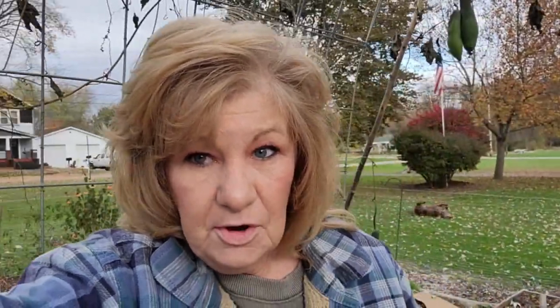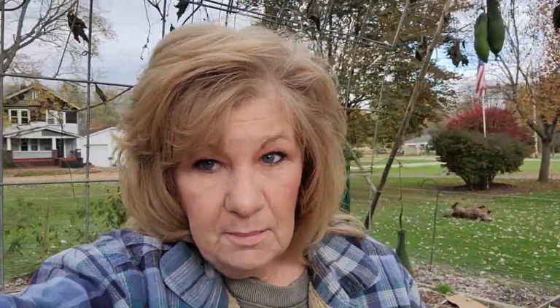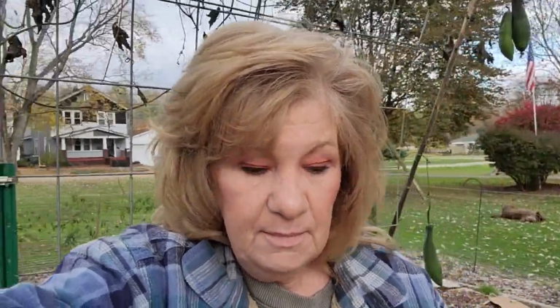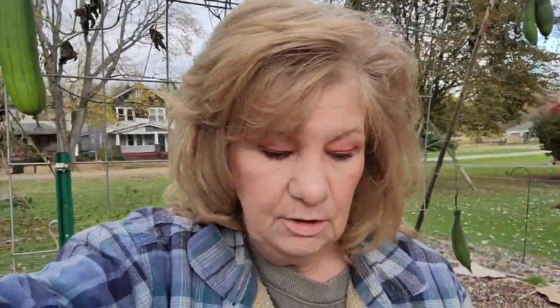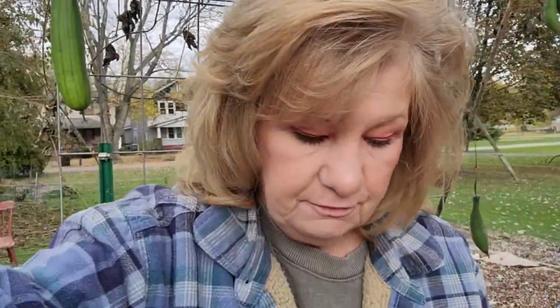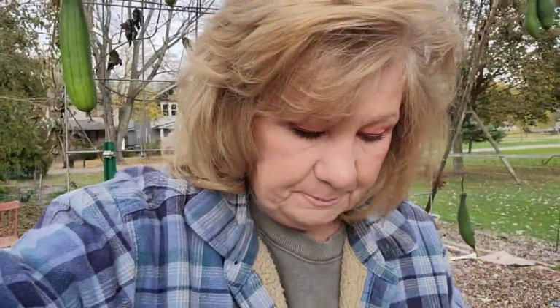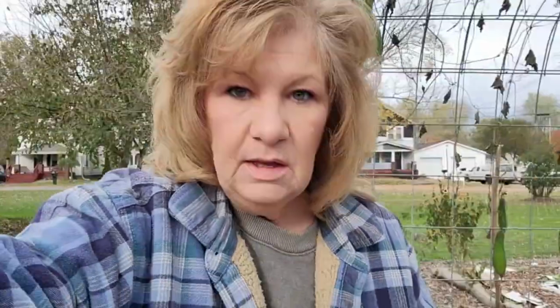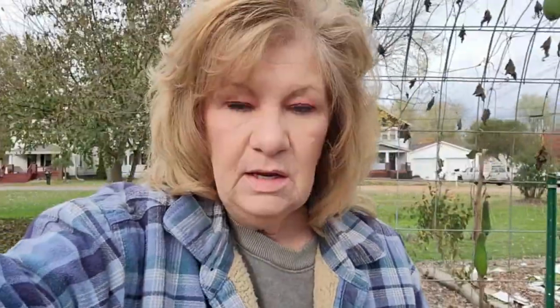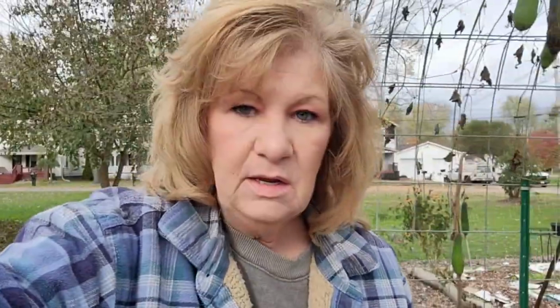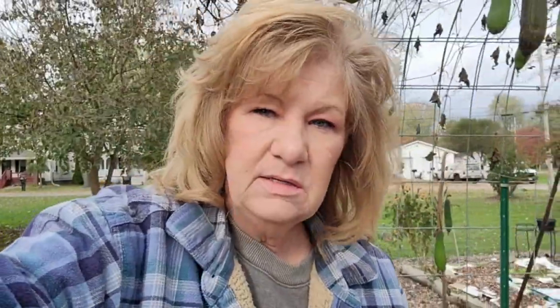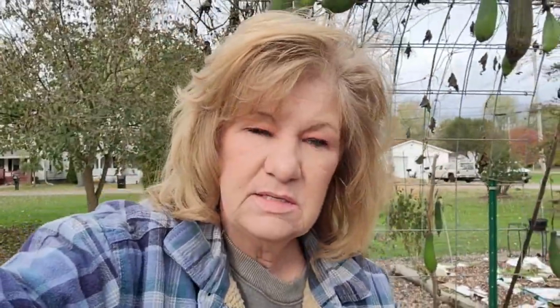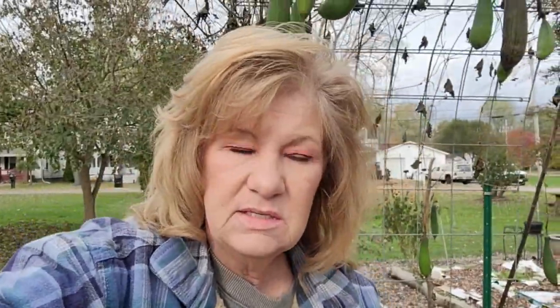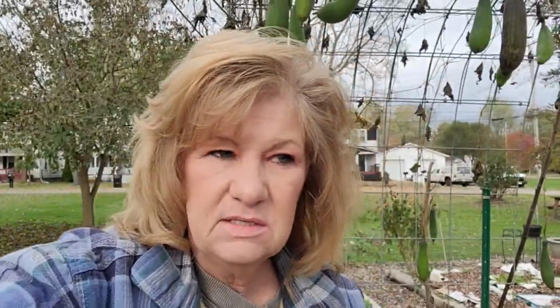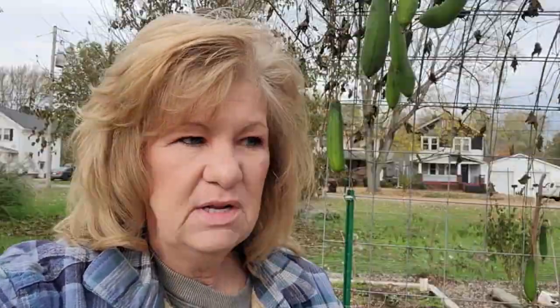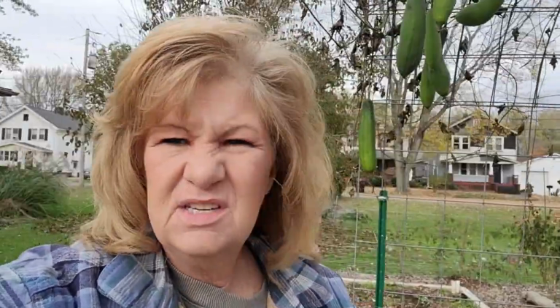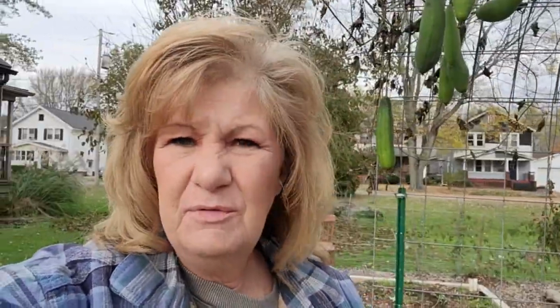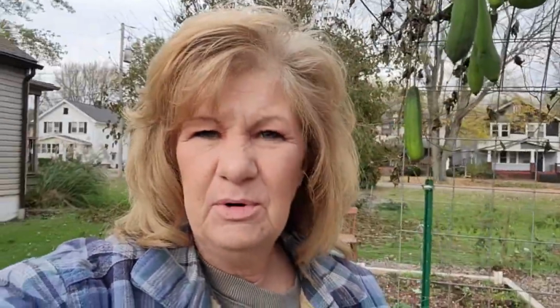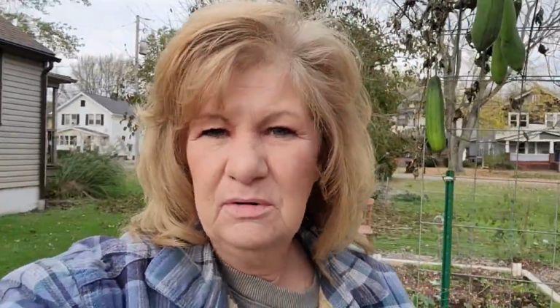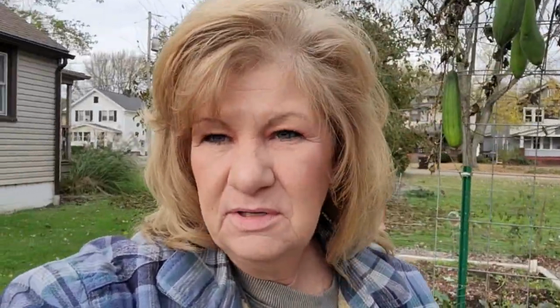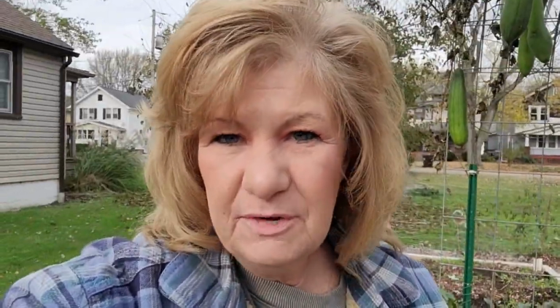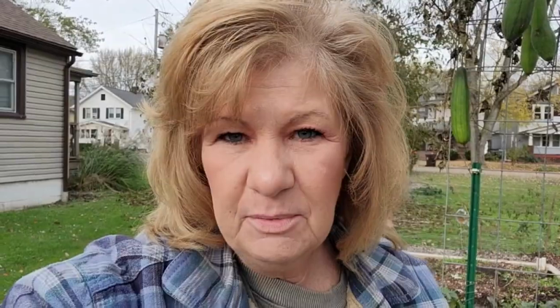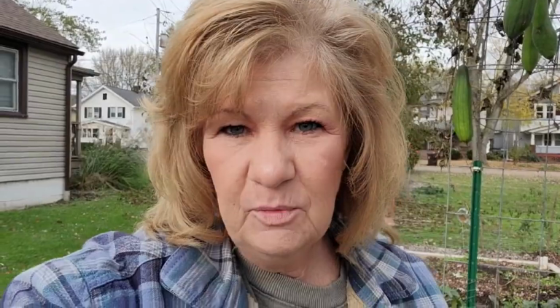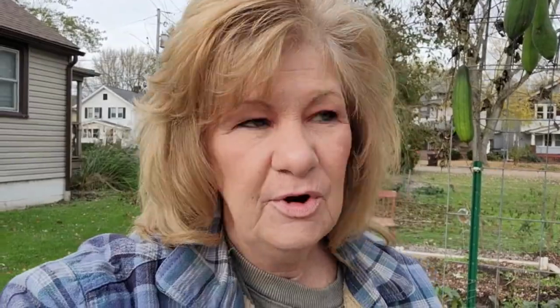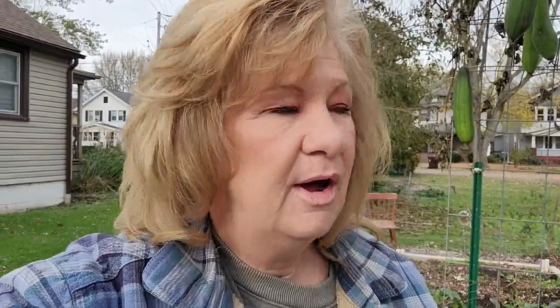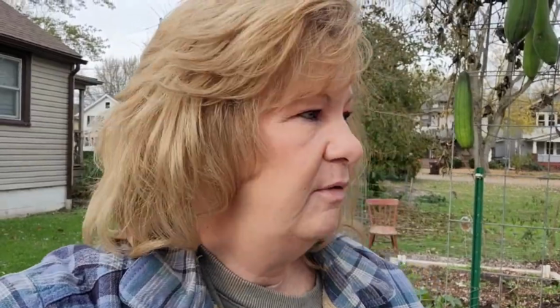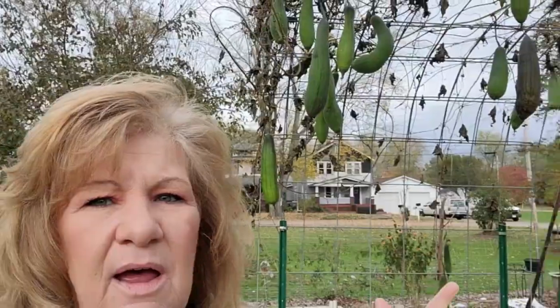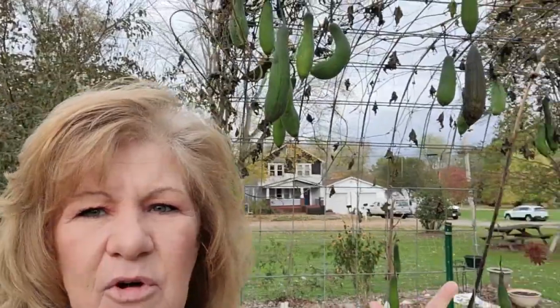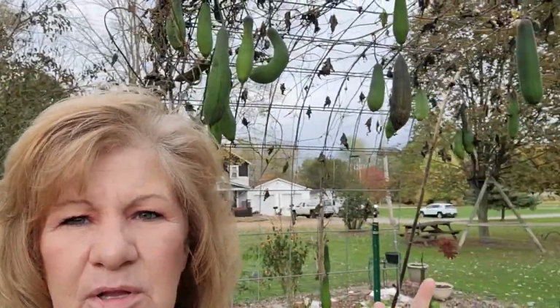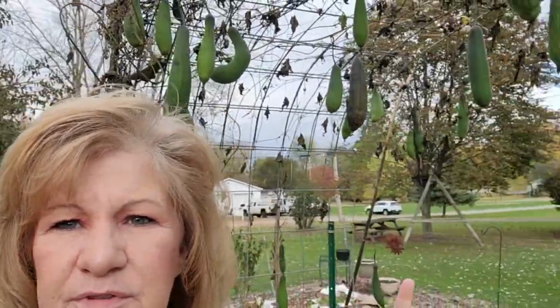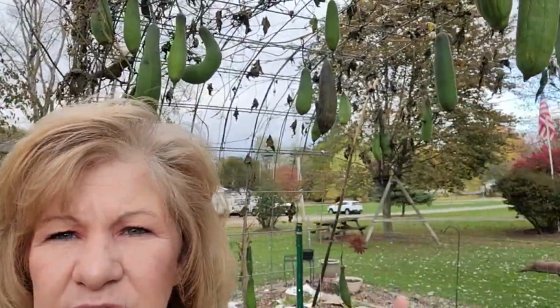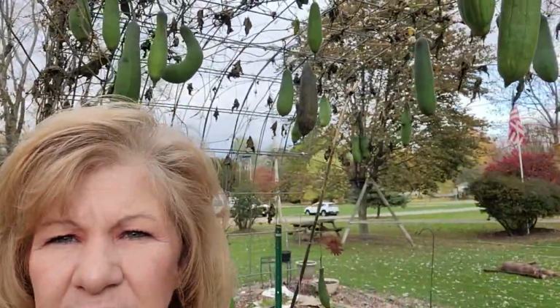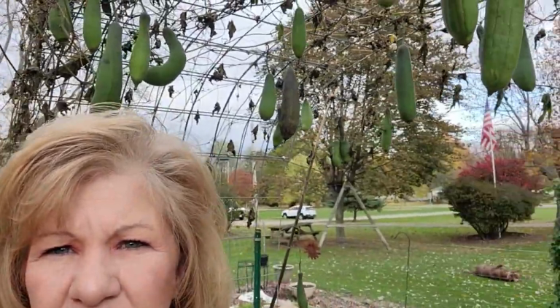Let's talk about my loofah. It's November and we're in Ohio, and I have all my loofah still hanging.